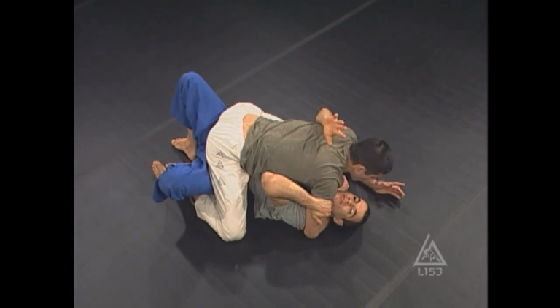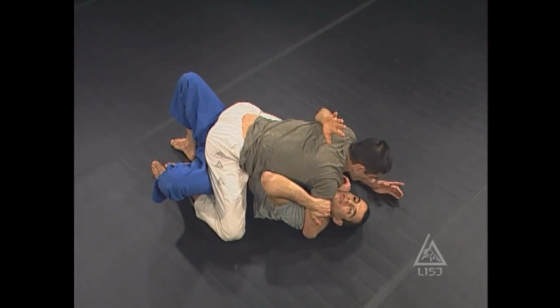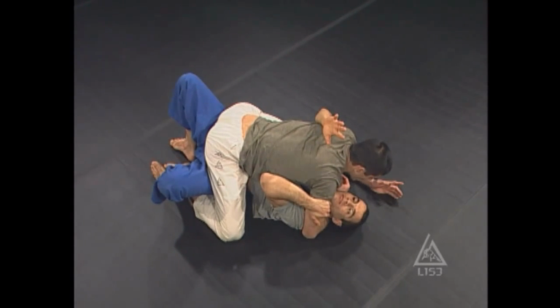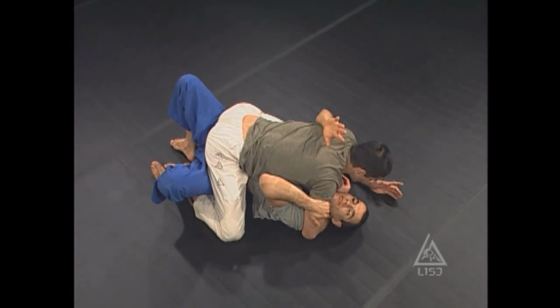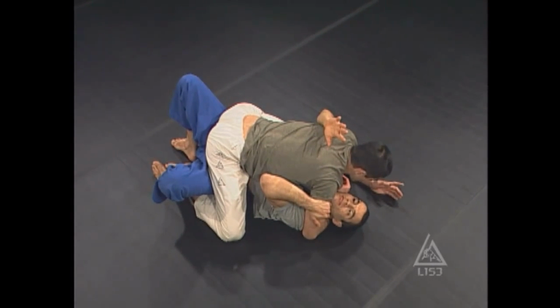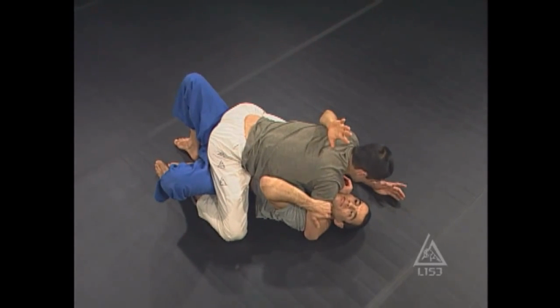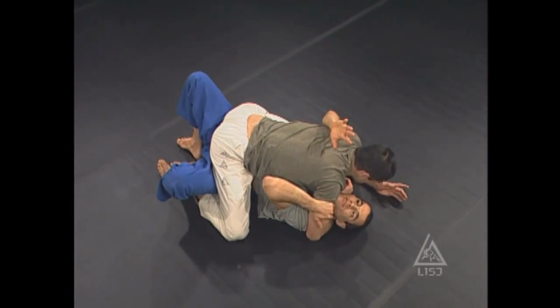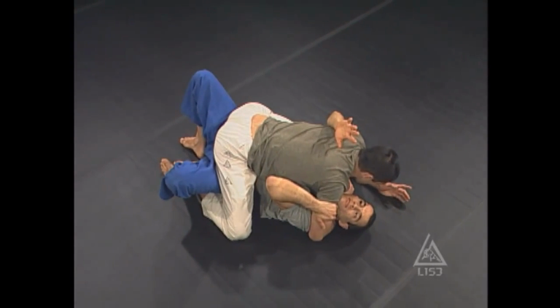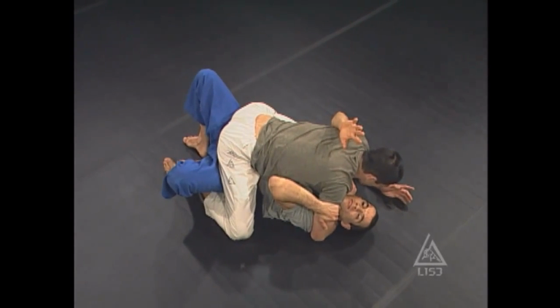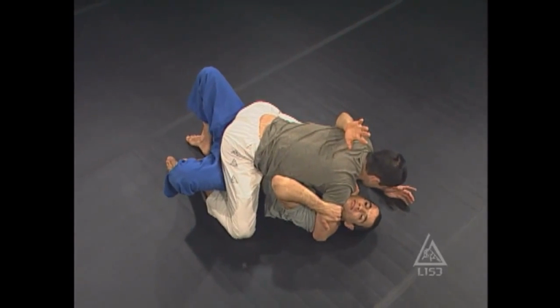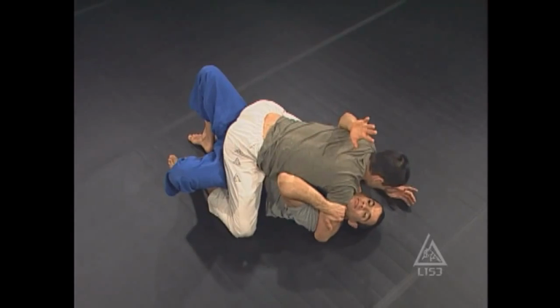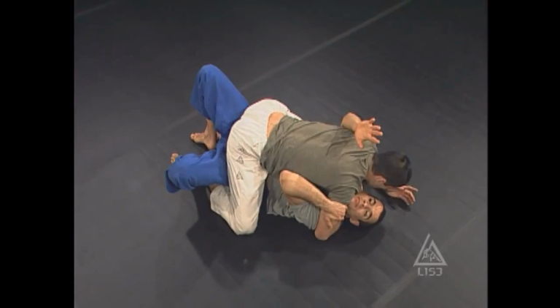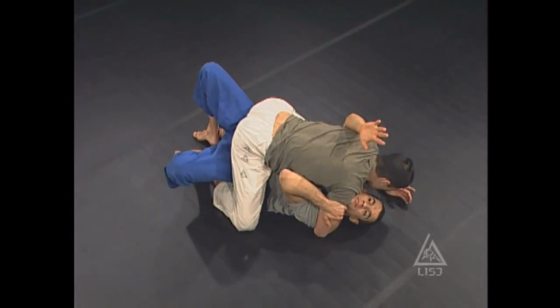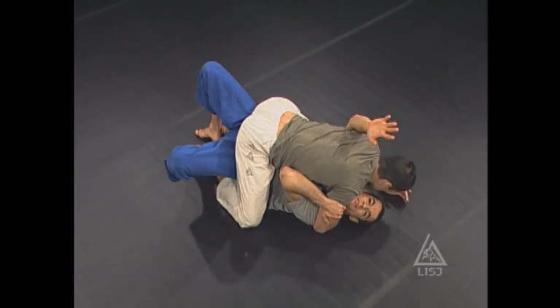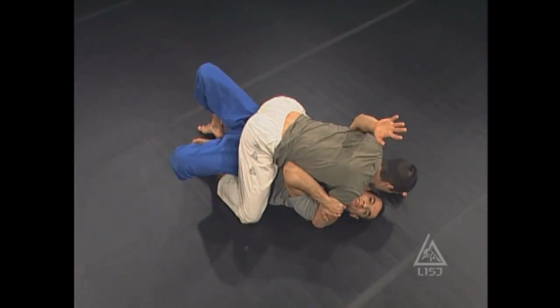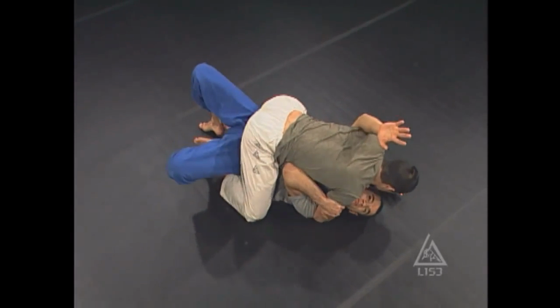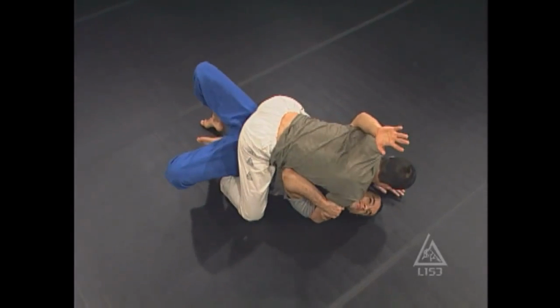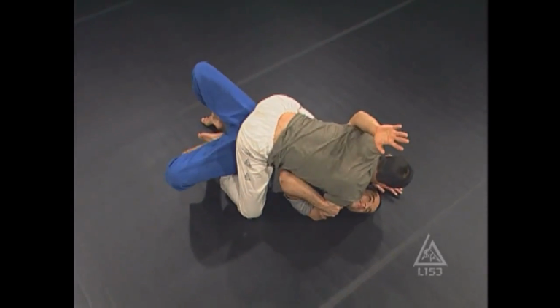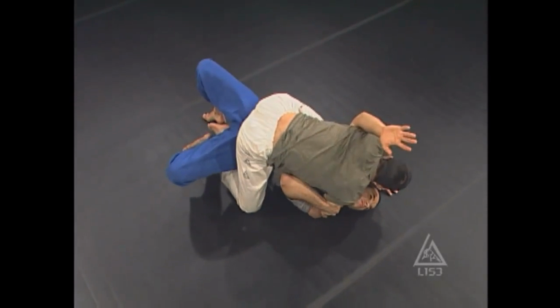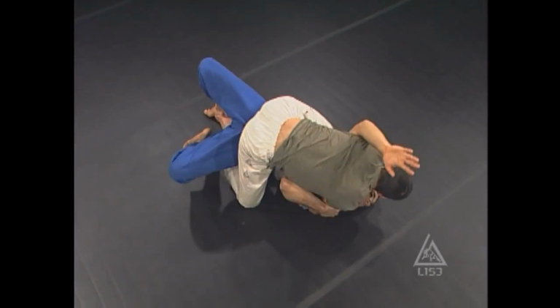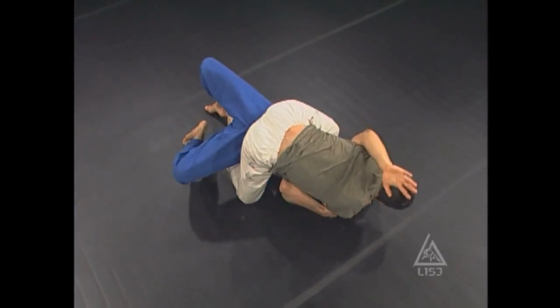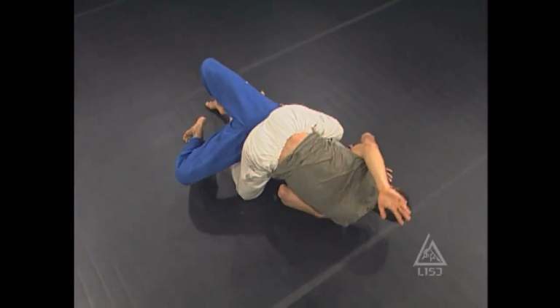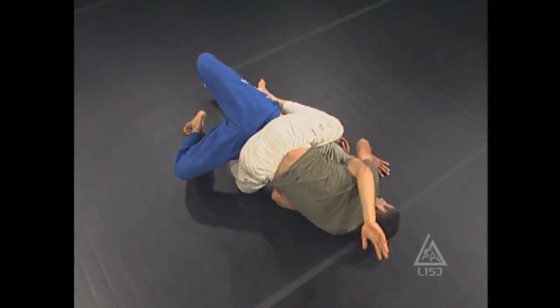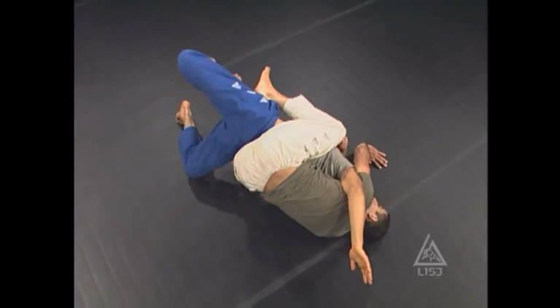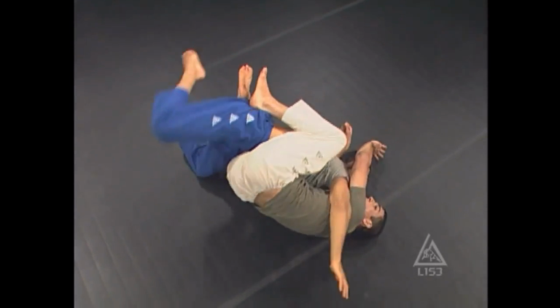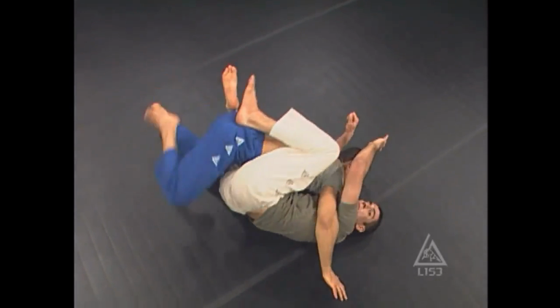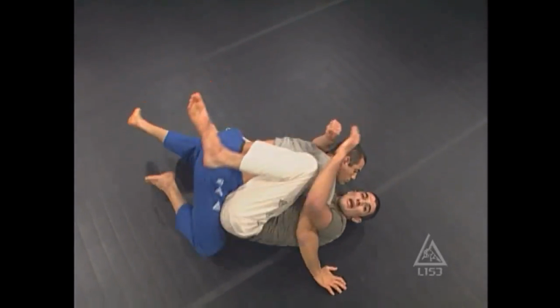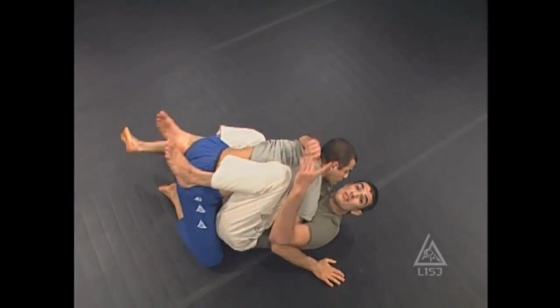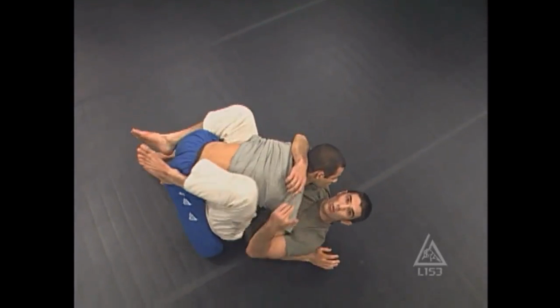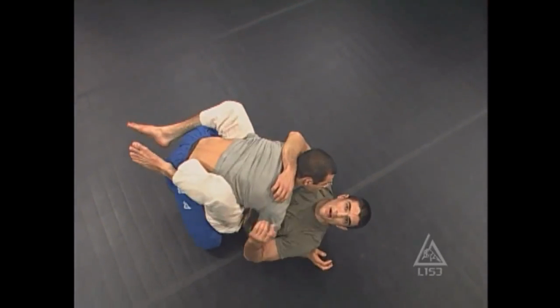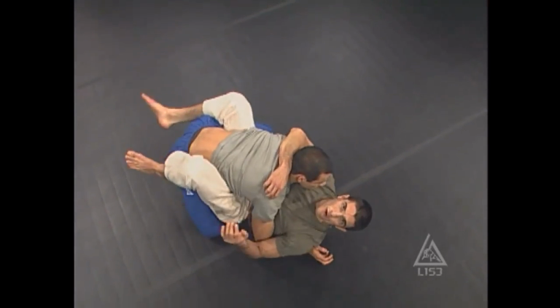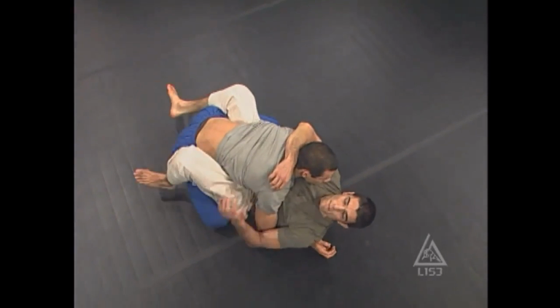So in slow motion, watch this — hips up, reach over the trapped arm, and I can't post out, and that's why I fall.